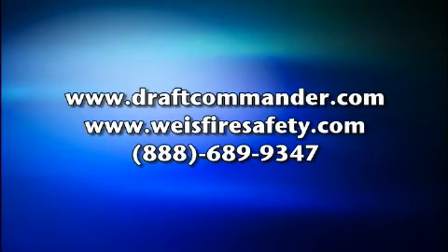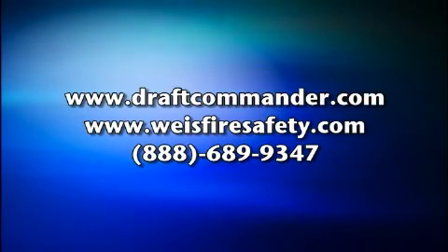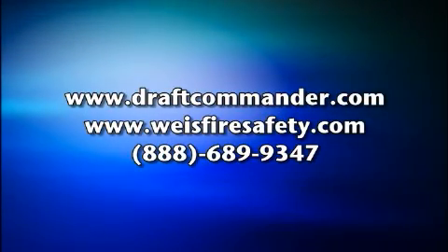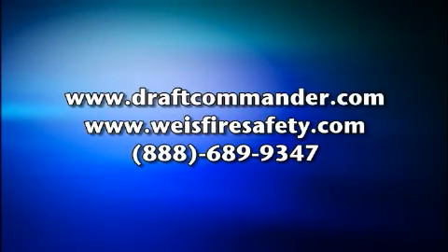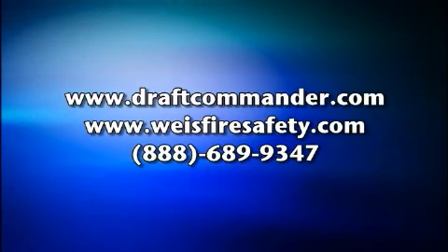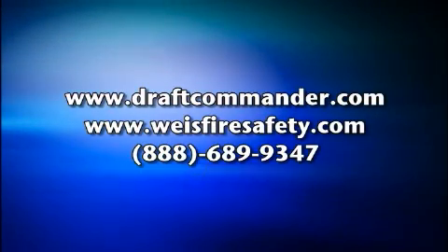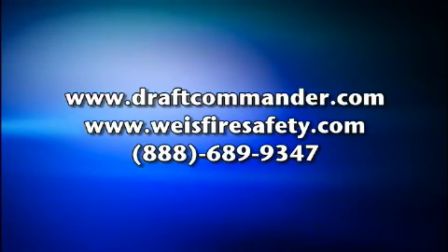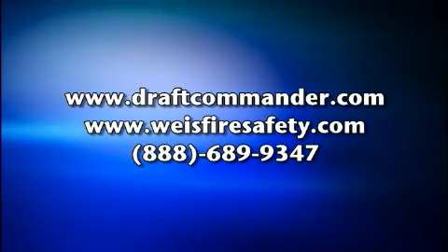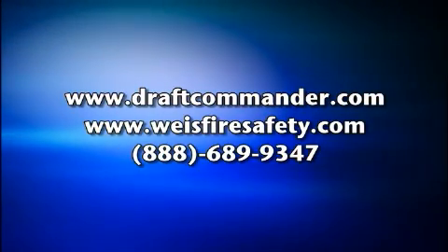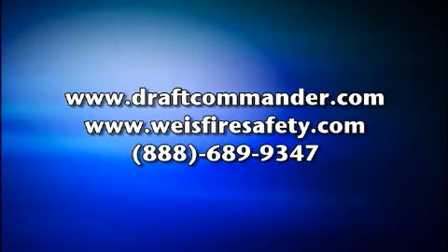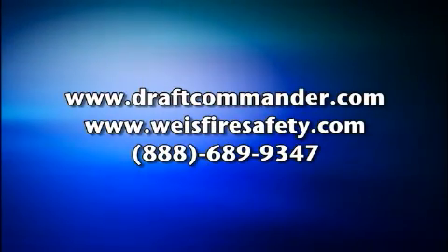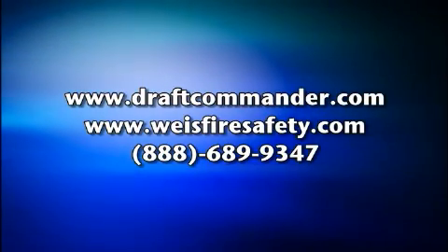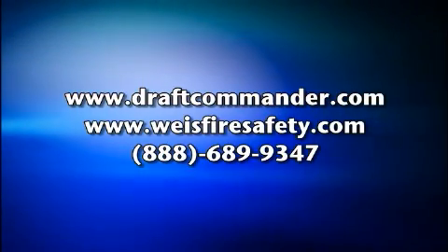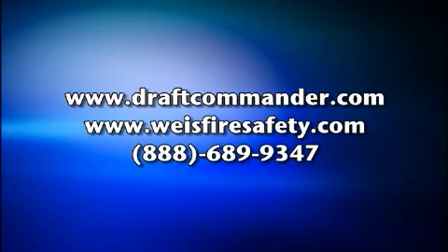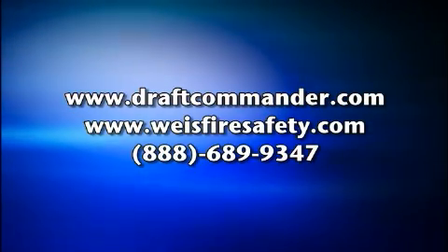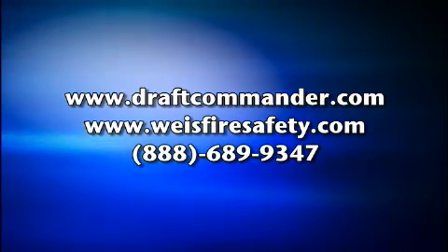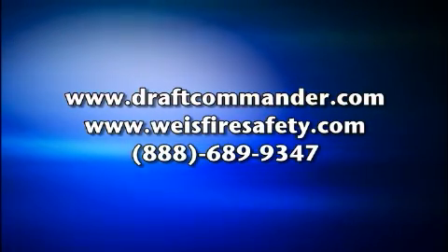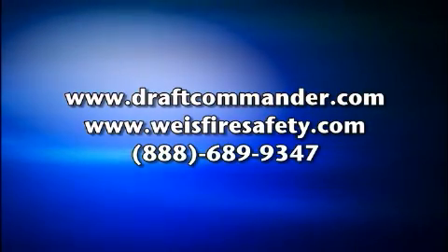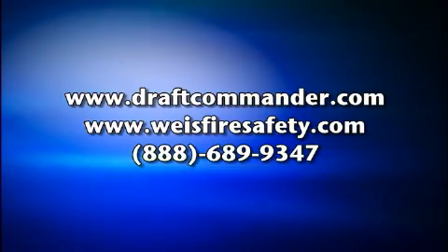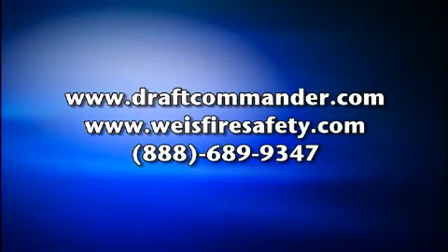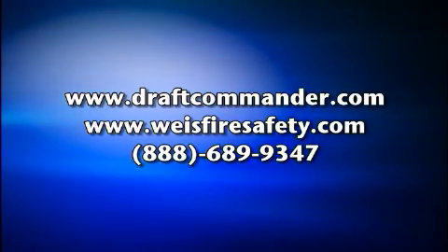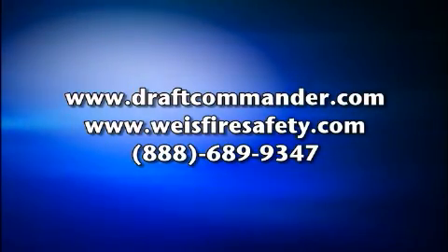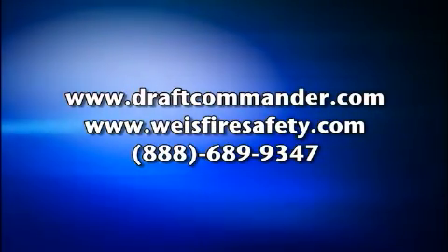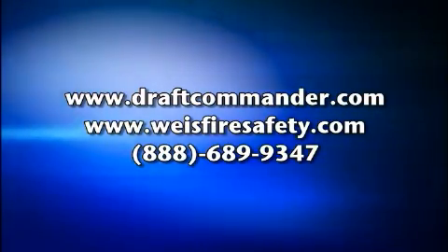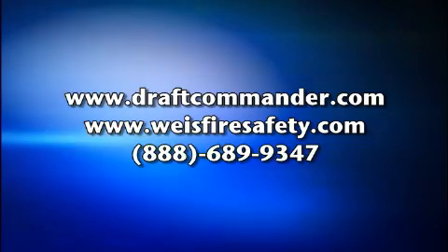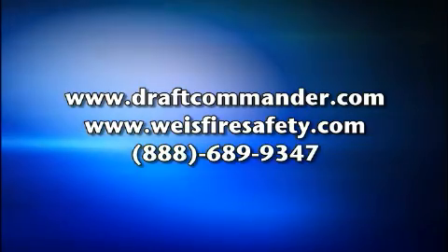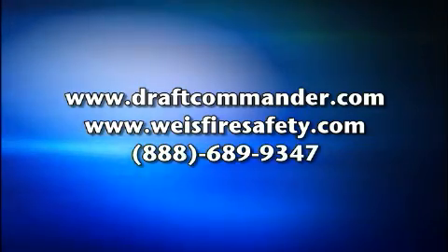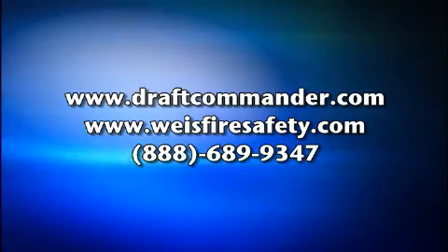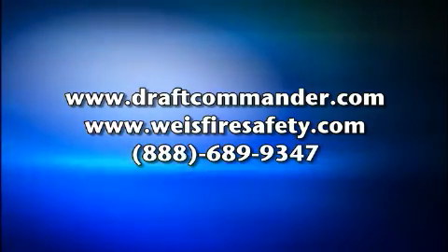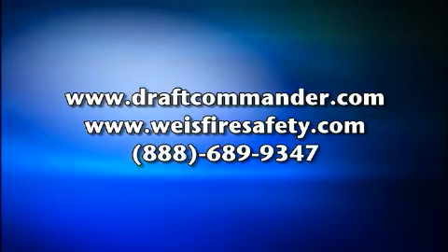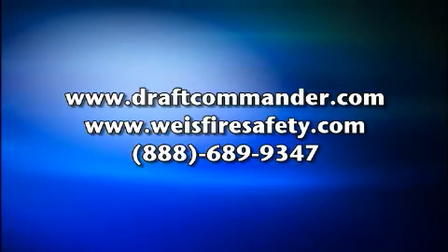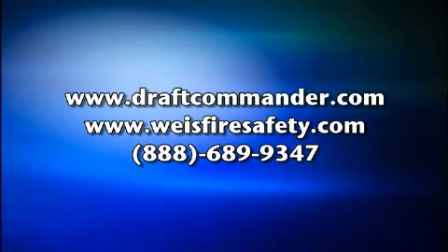For more information, contact Weiss Fire and Safety about the Draft Commander 3000 AT.